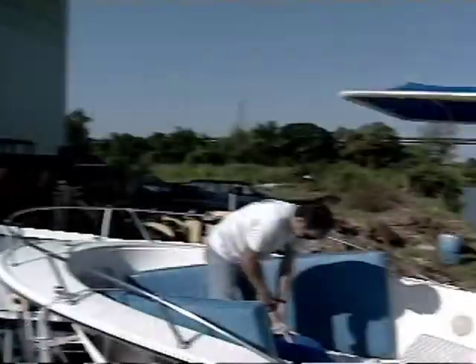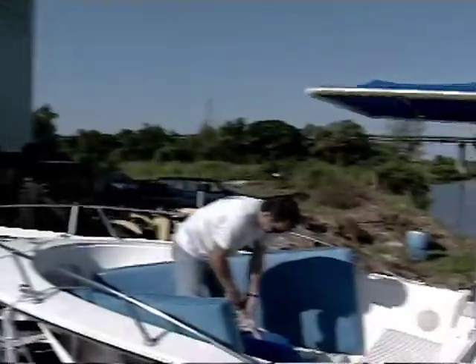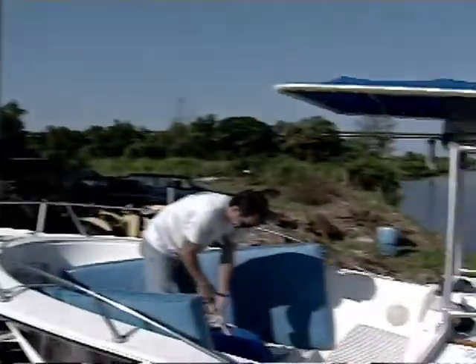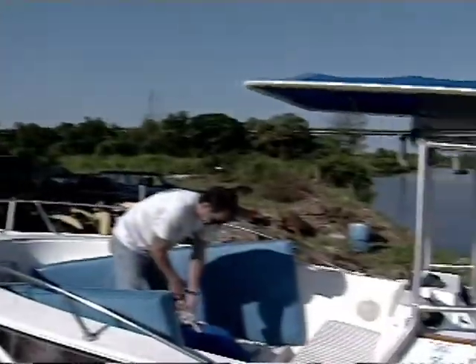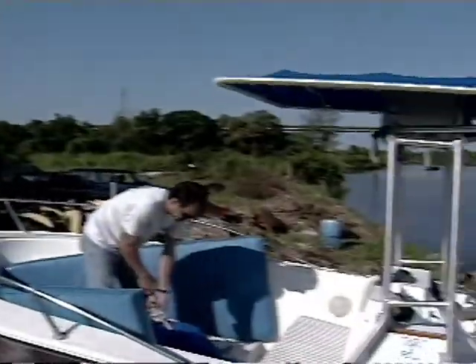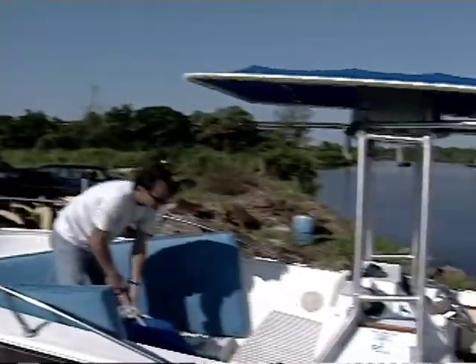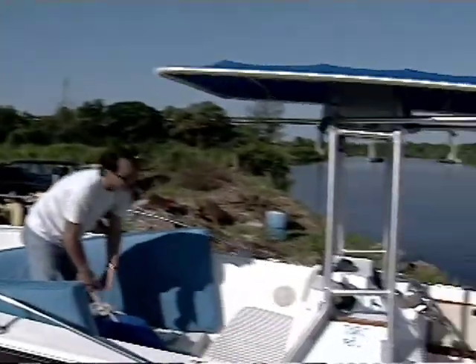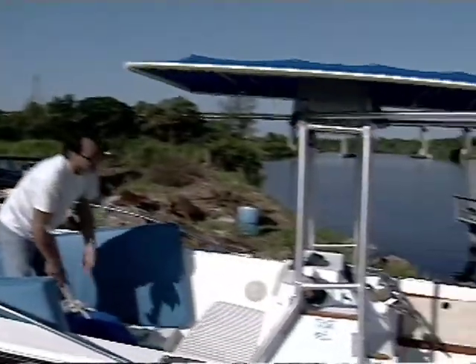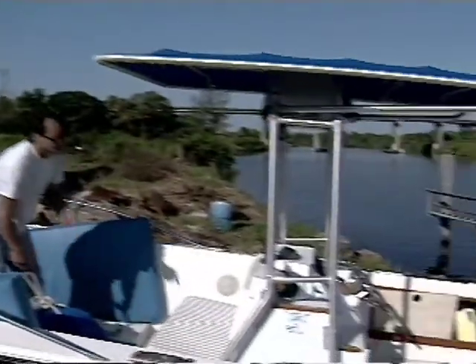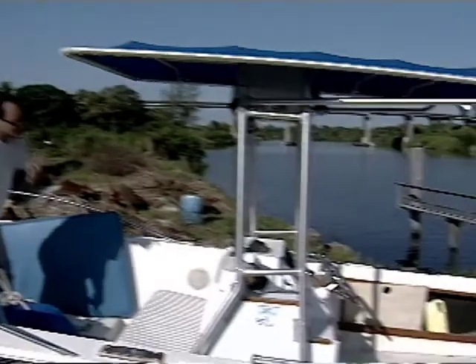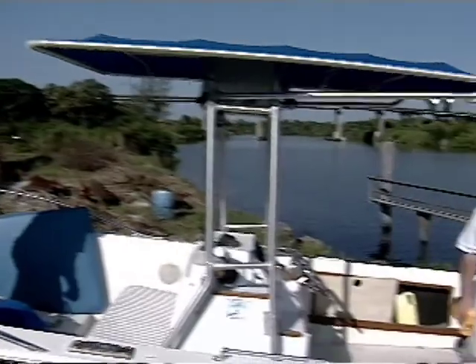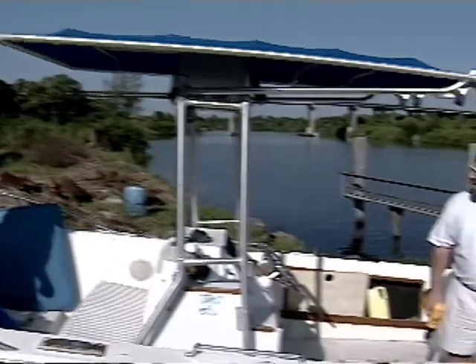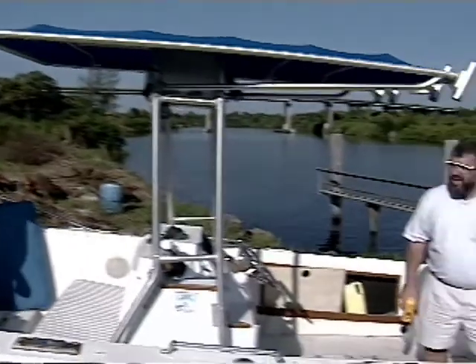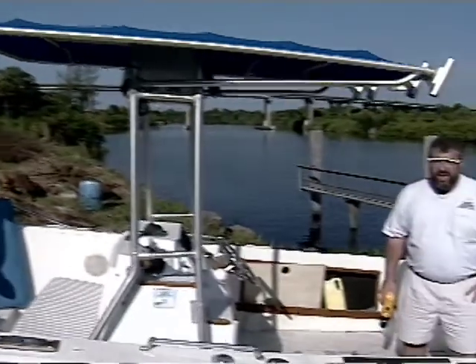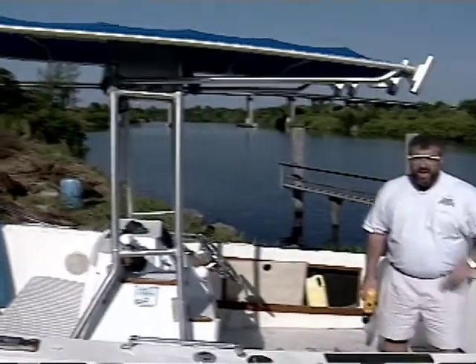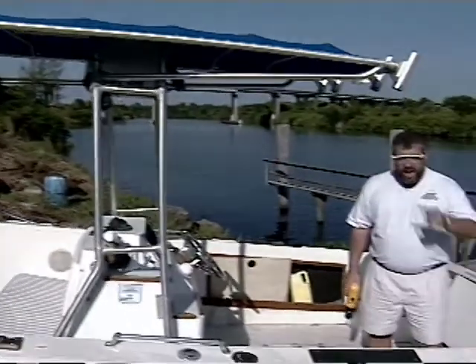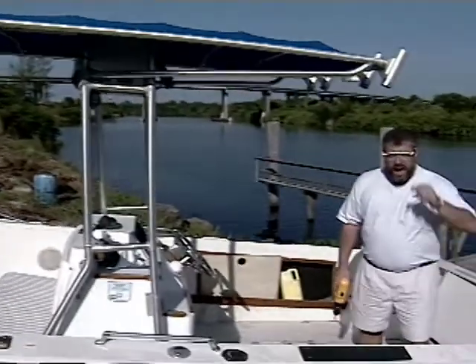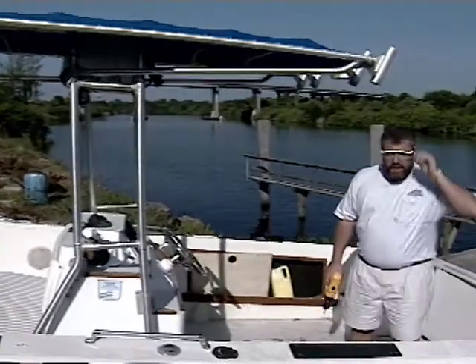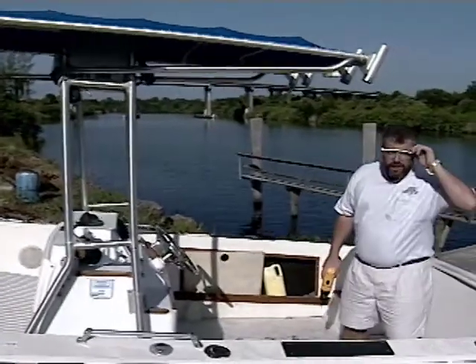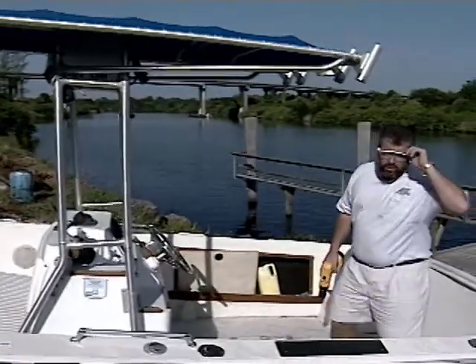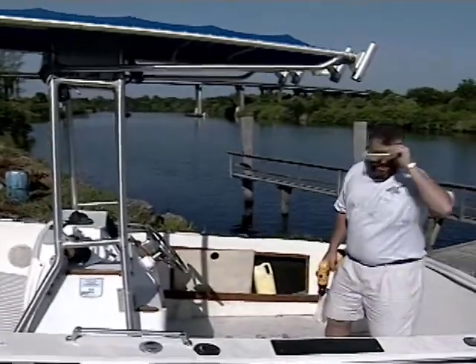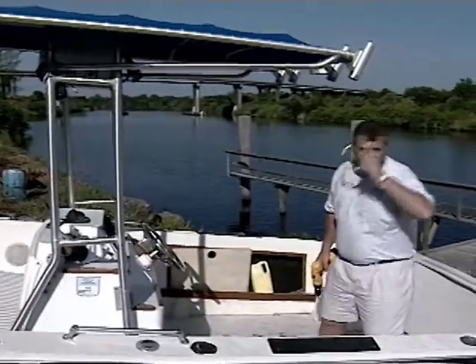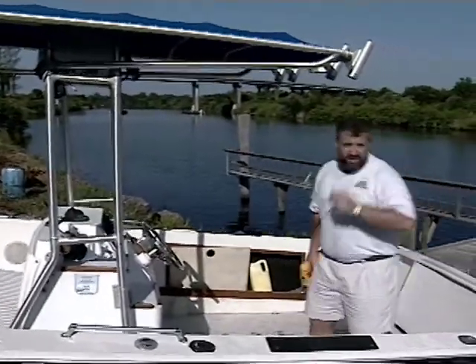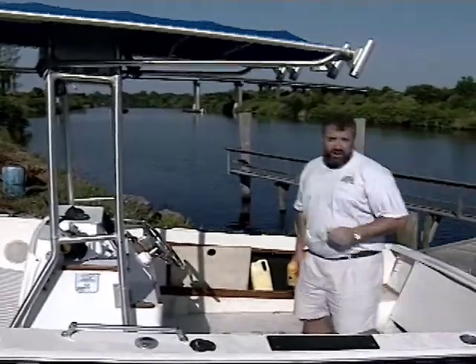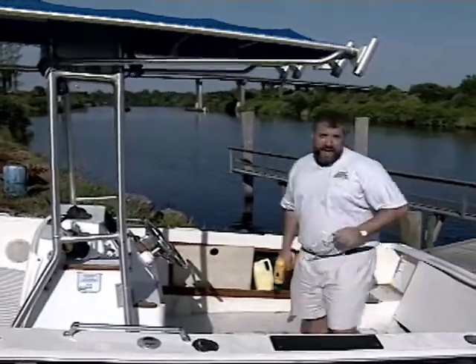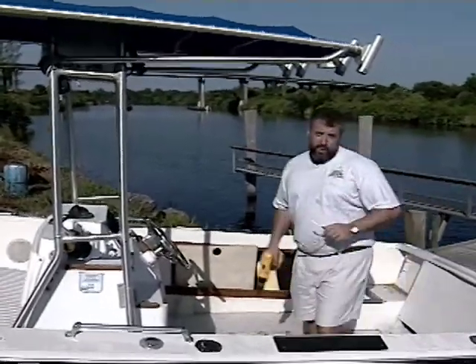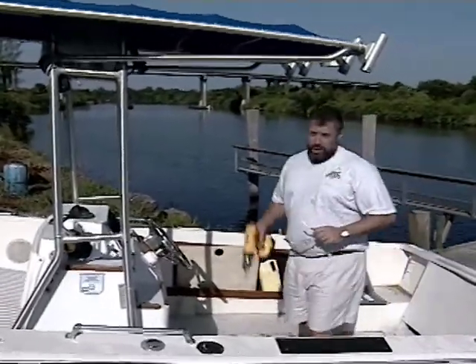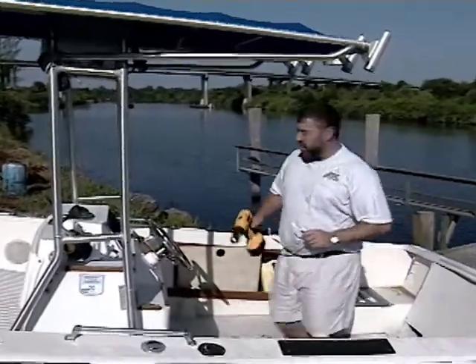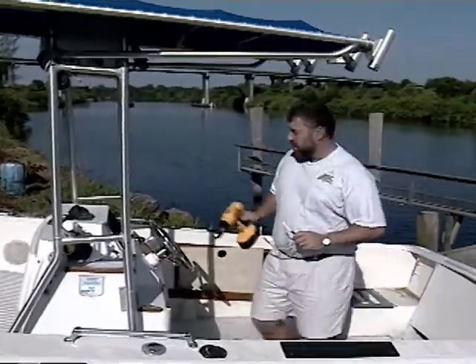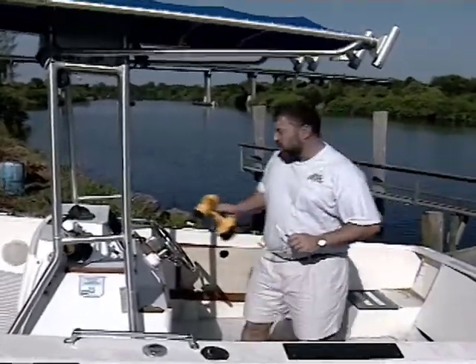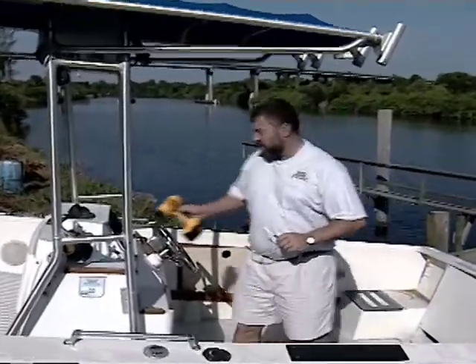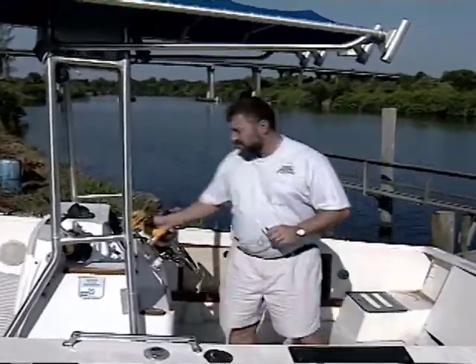Yeah, we got another one back here Gary. I'm John Graviscus, it's good to have you working around the boat with us.